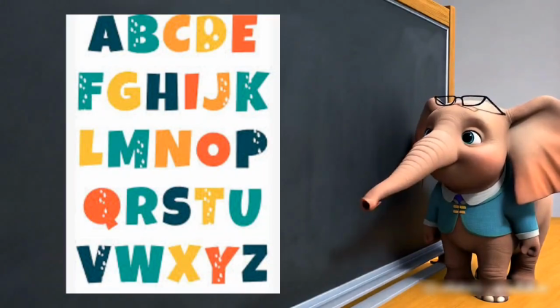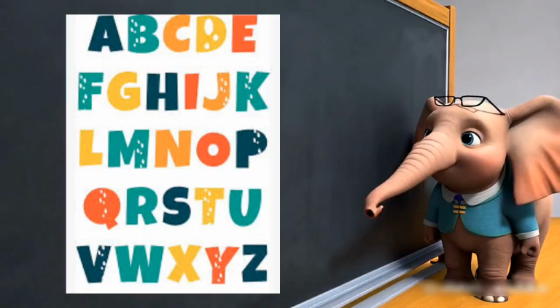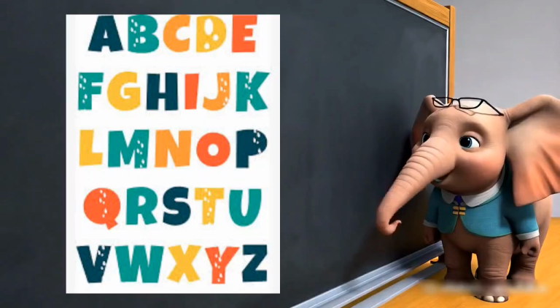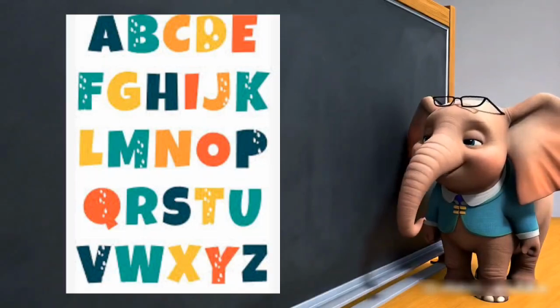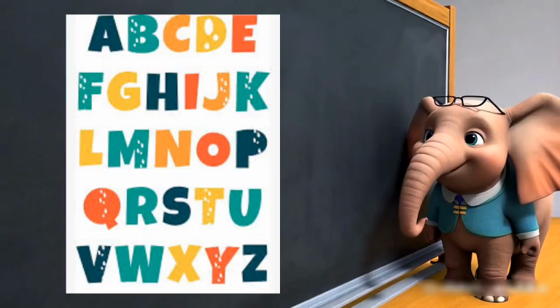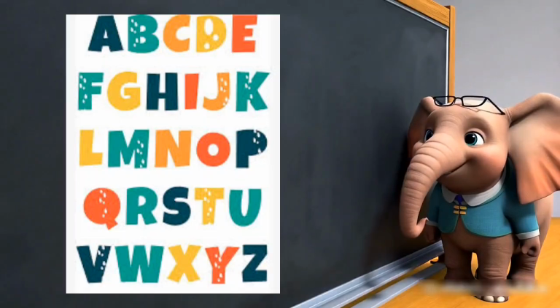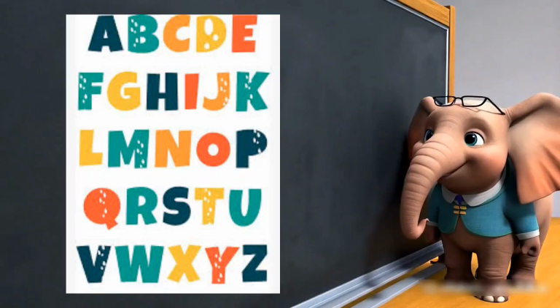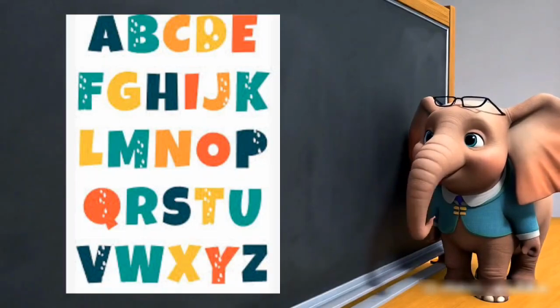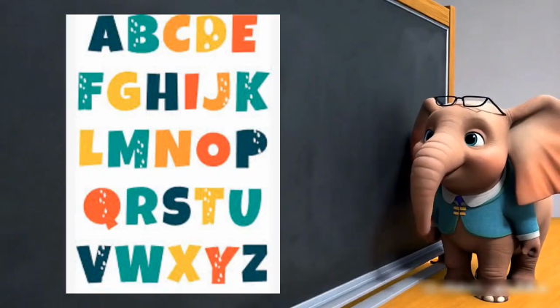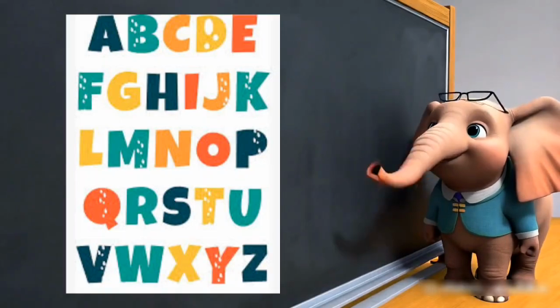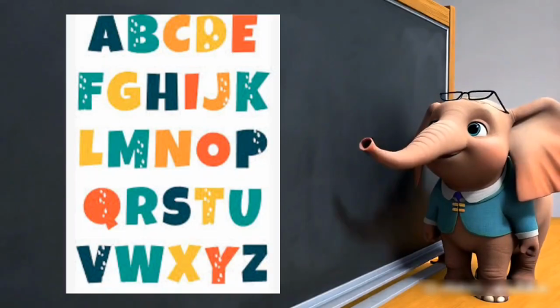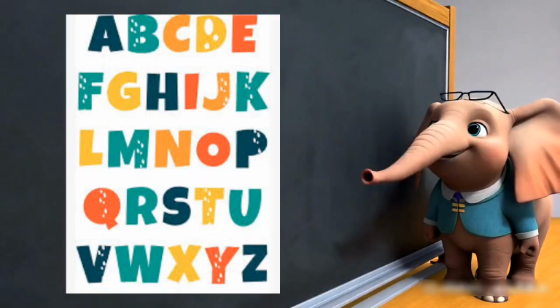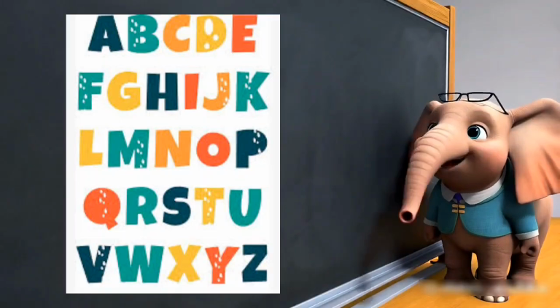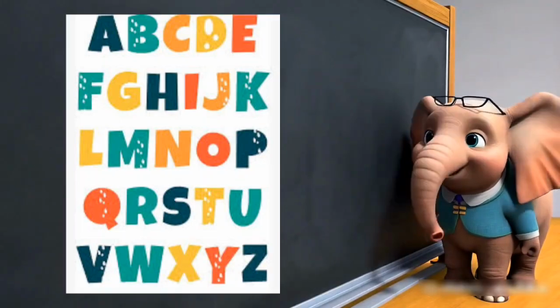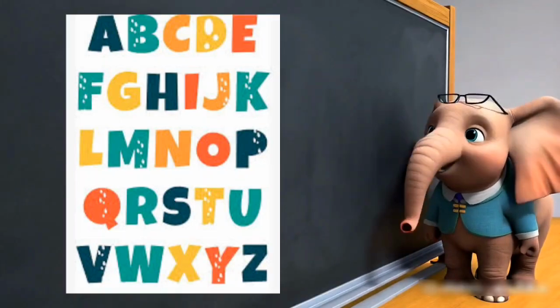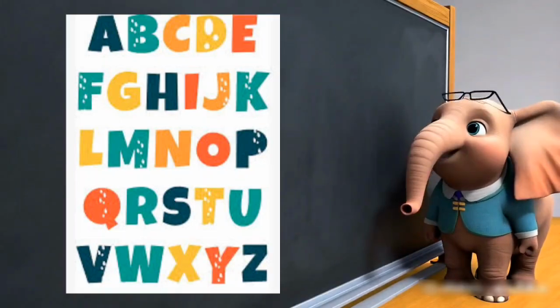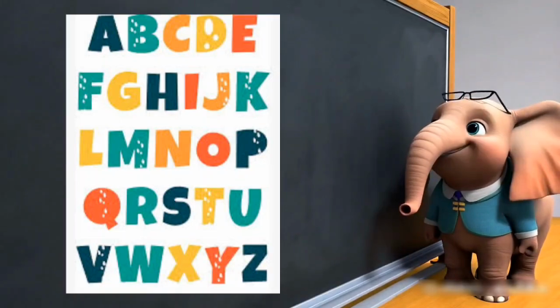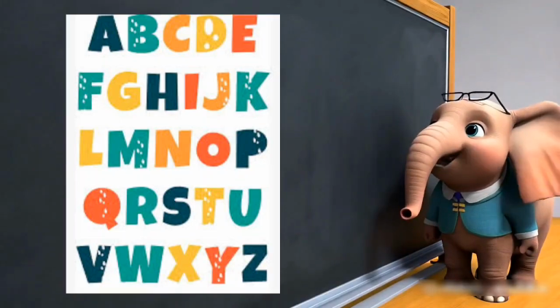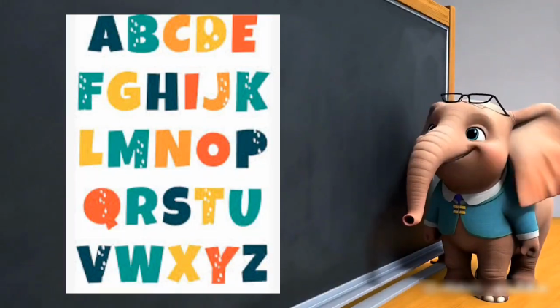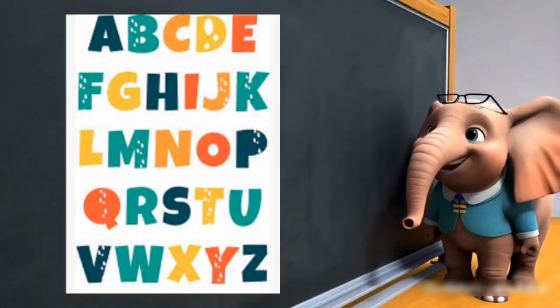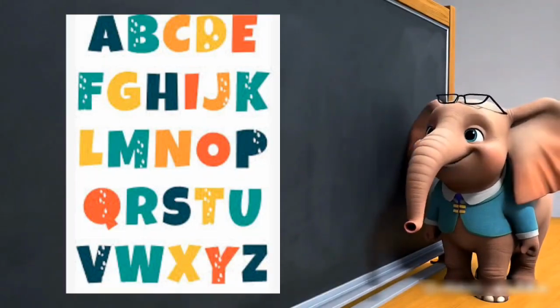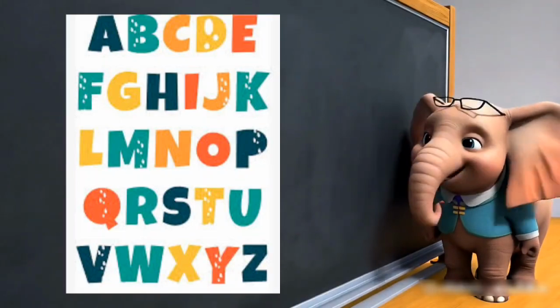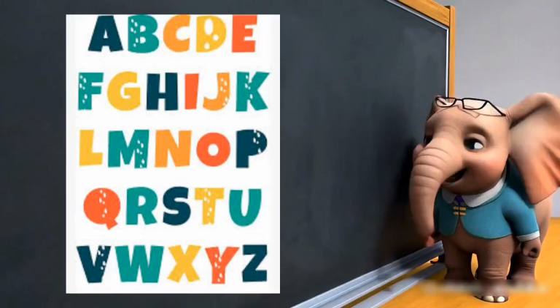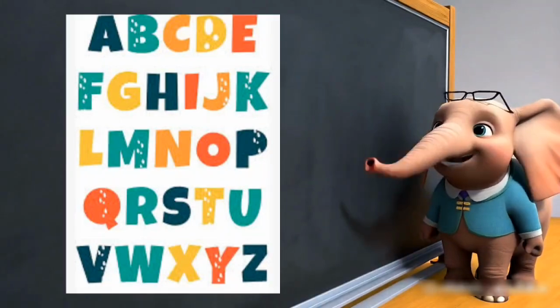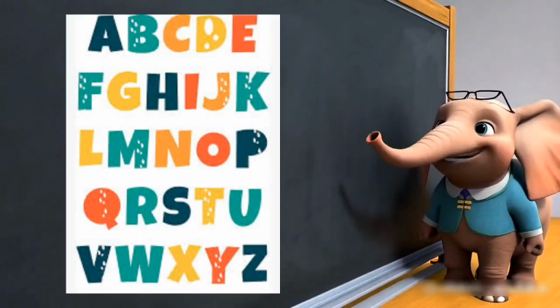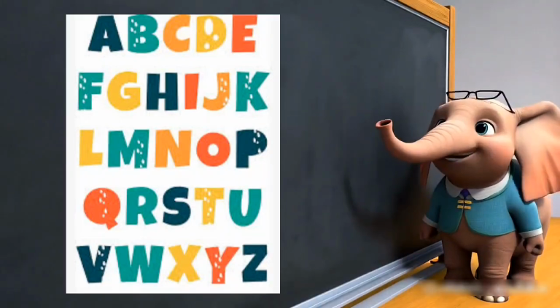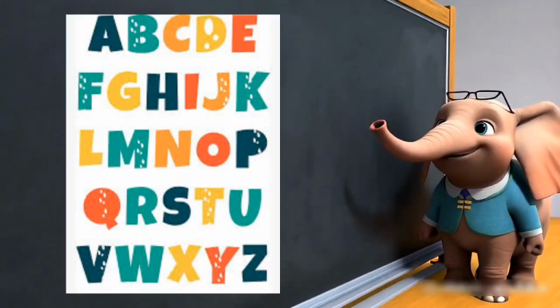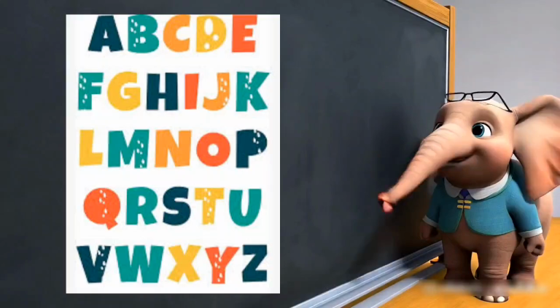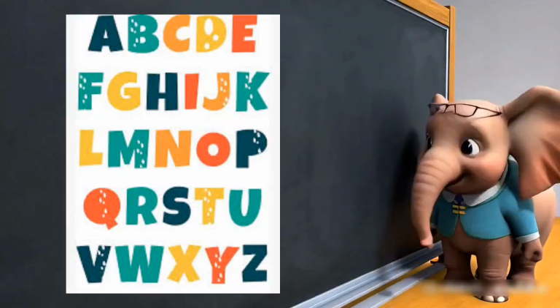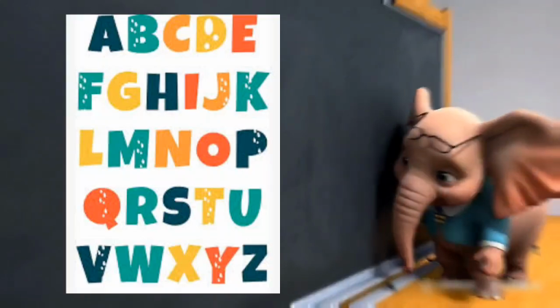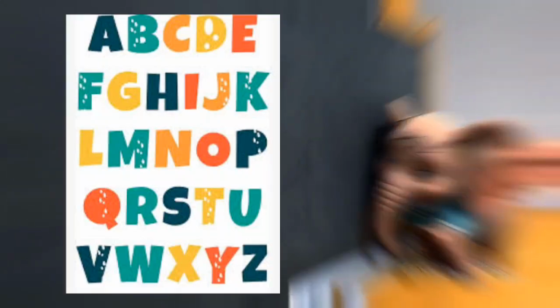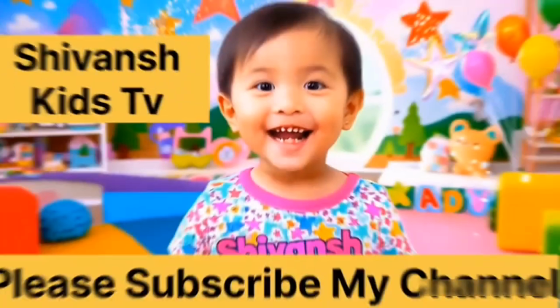Let's sing the alphabet, come along. Learn with letters in our fun song. A, B, C and D, let's go. E to Z, we'll learn and grow.